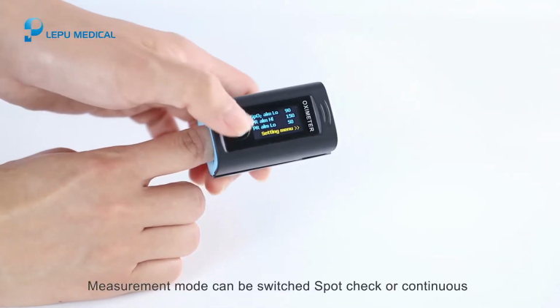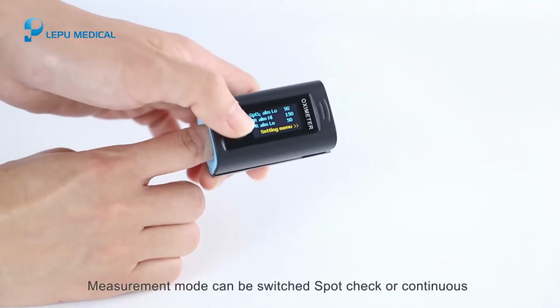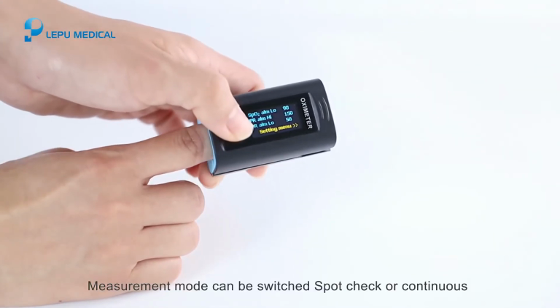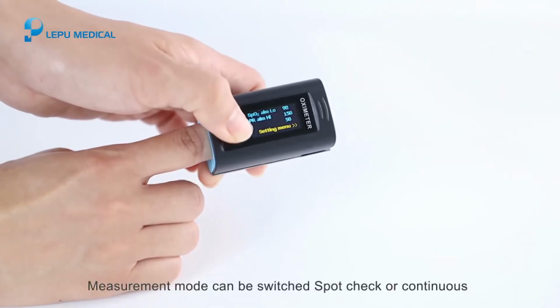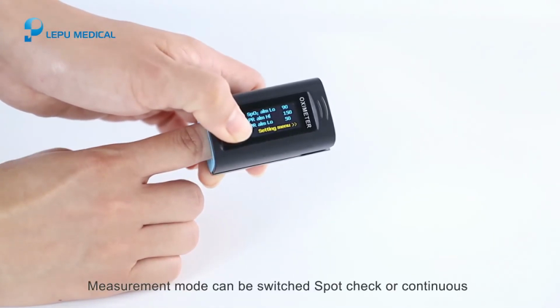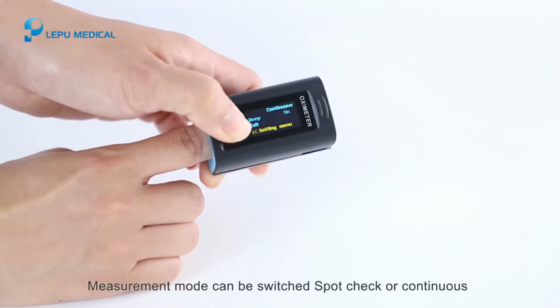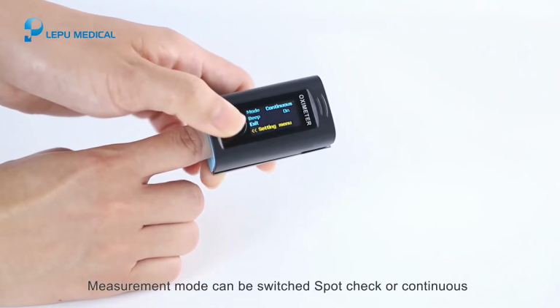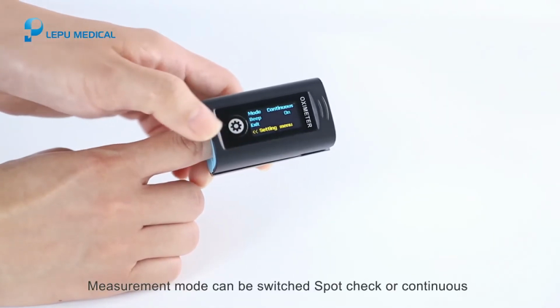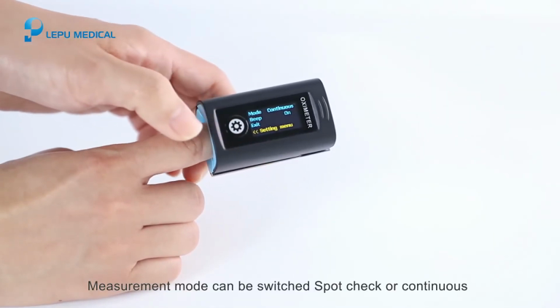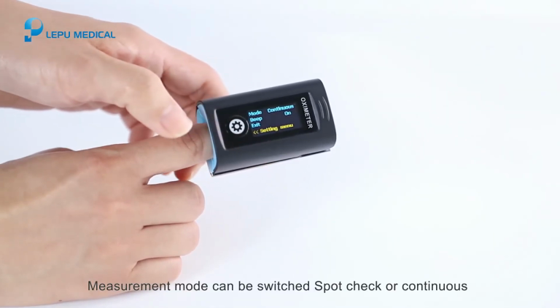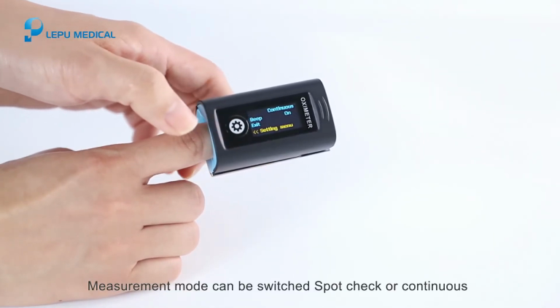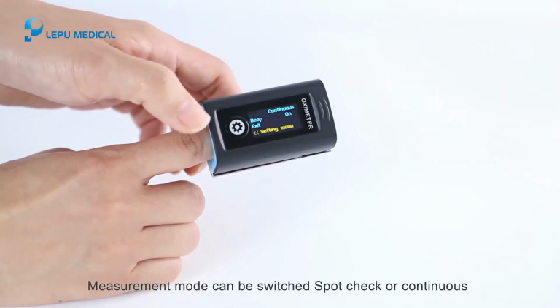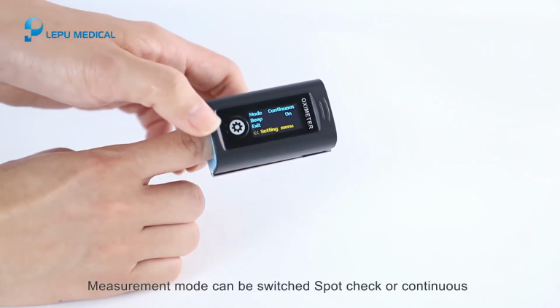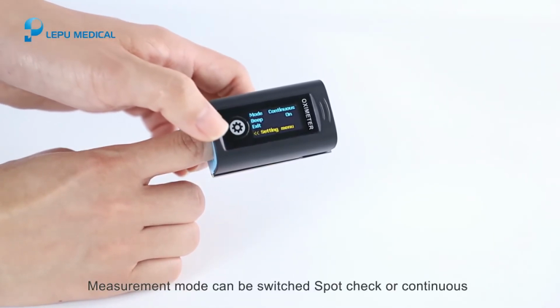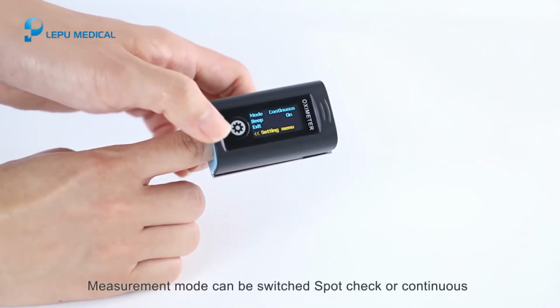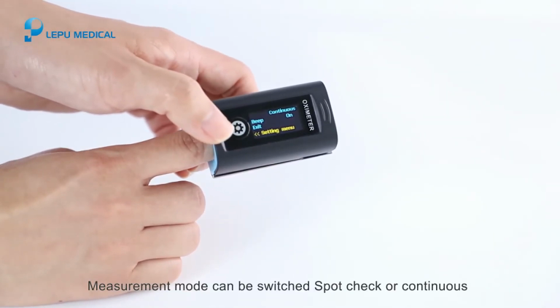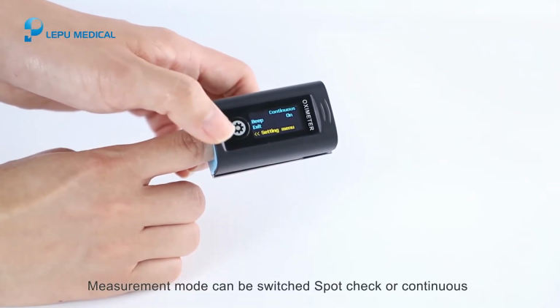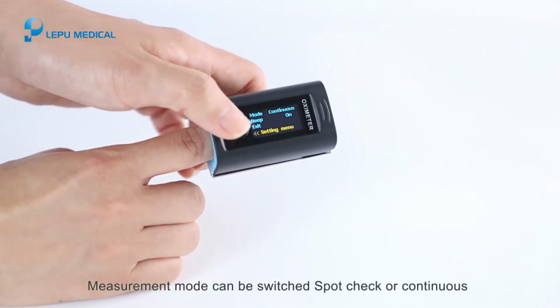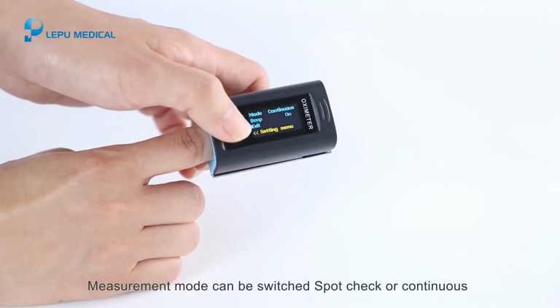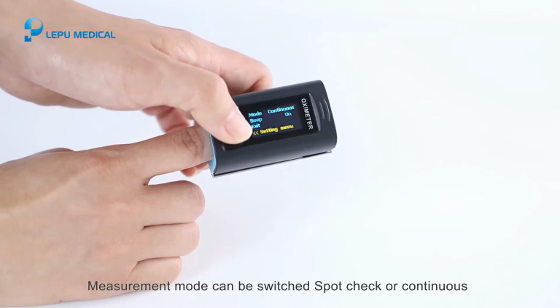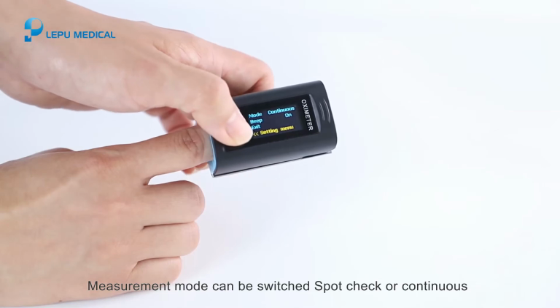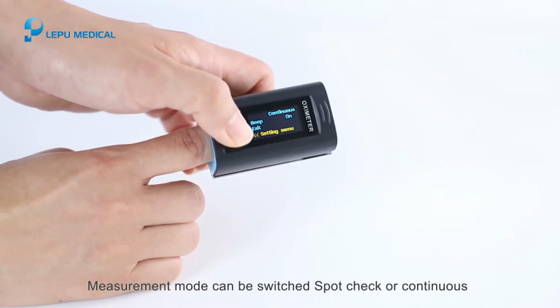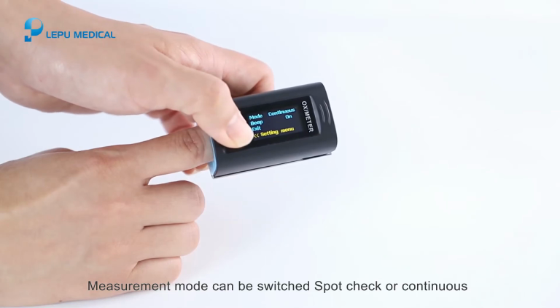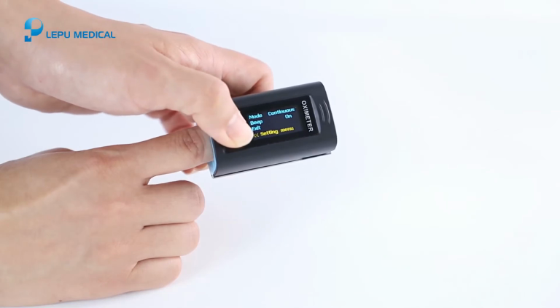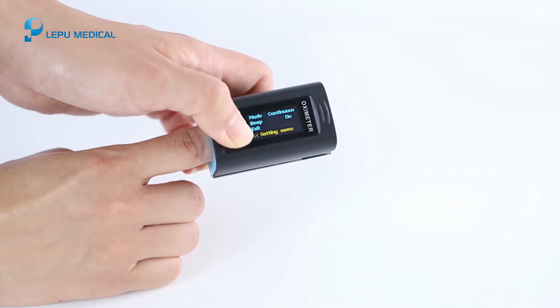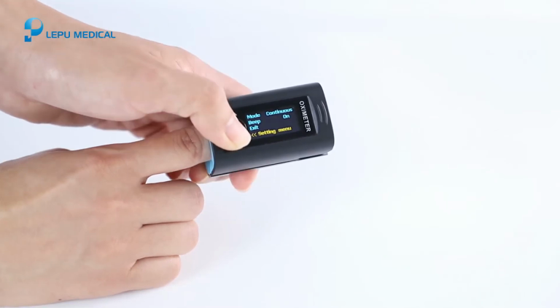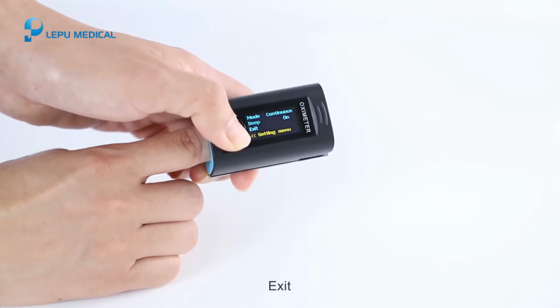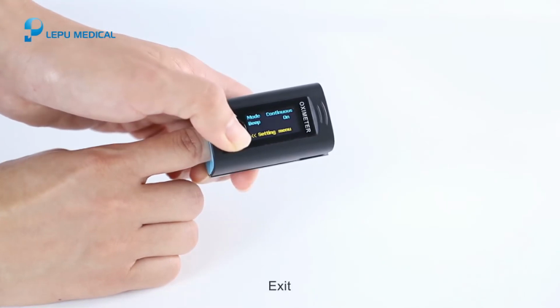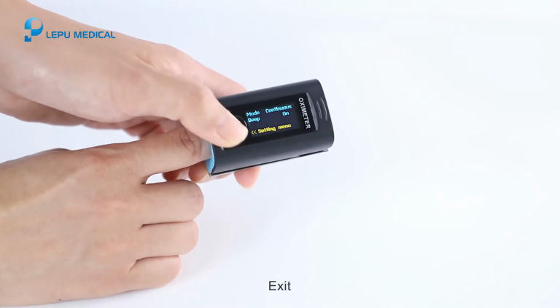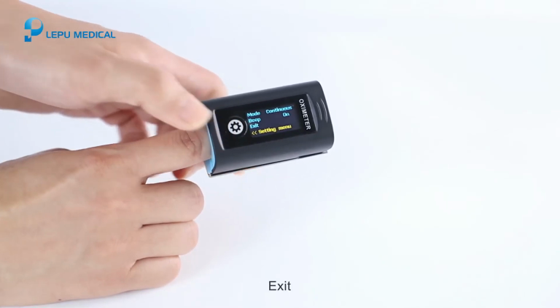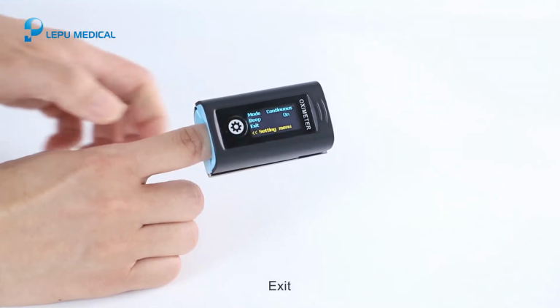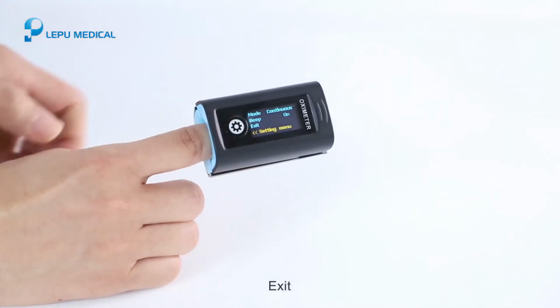The measurement mode can be switched between spot check or continuous measurement. Press exit to leave the menu.